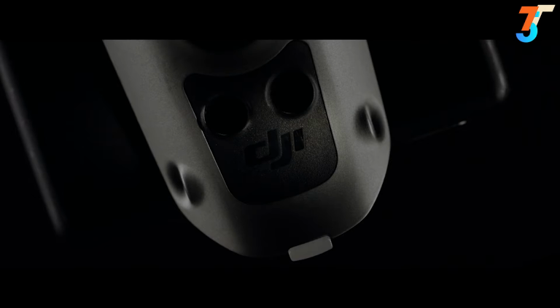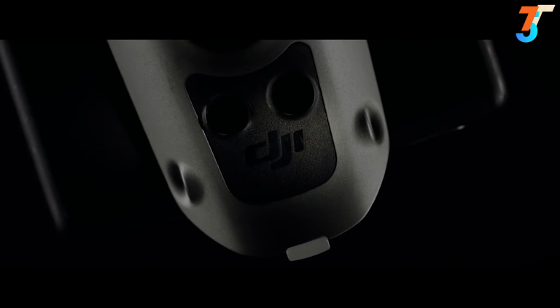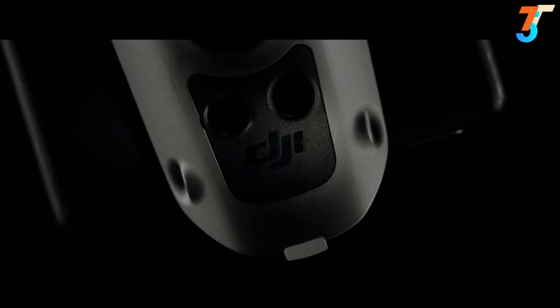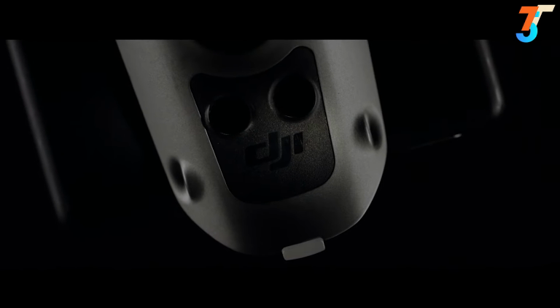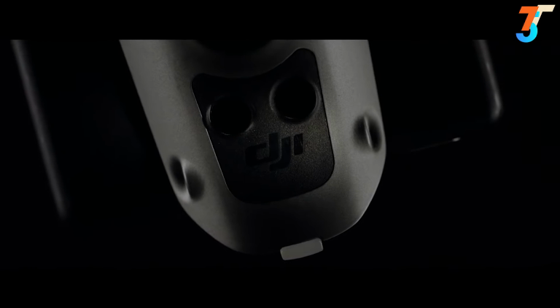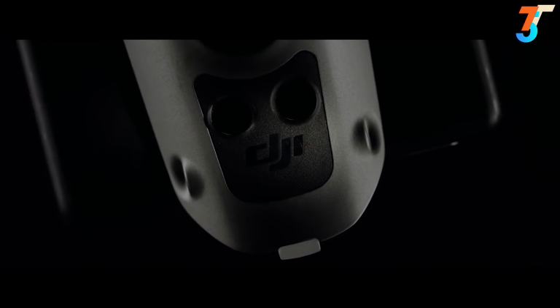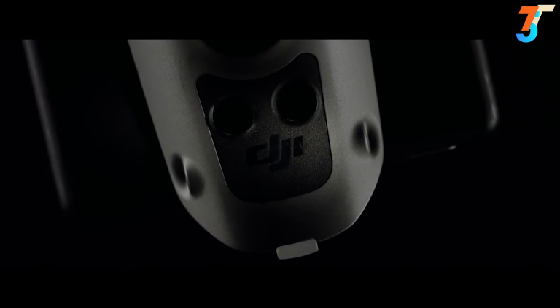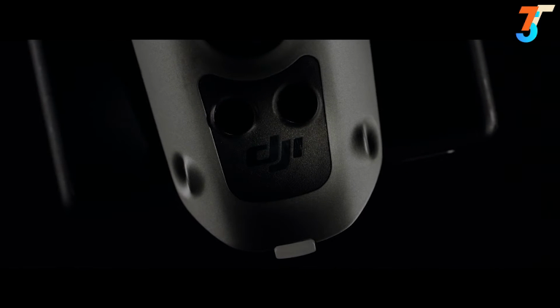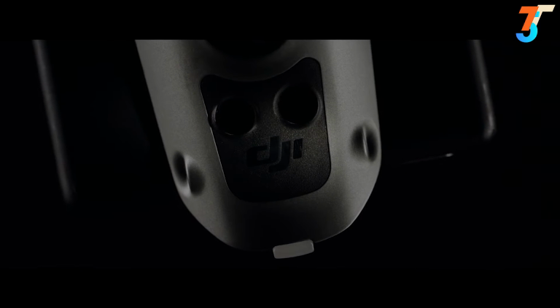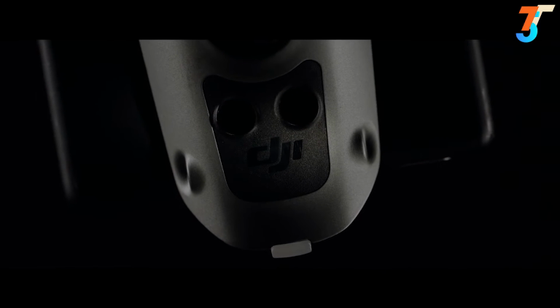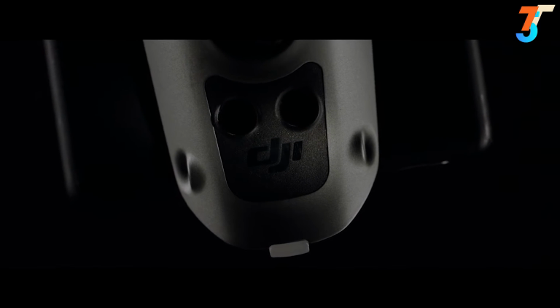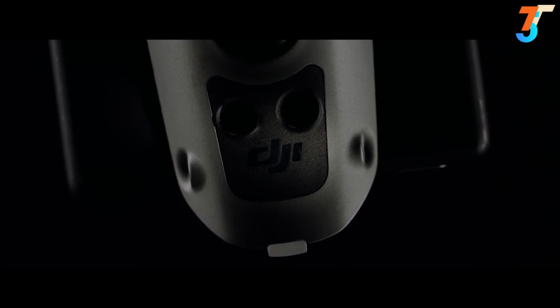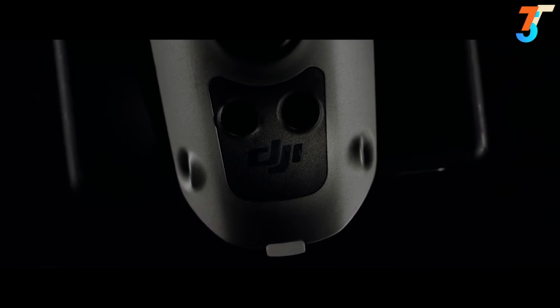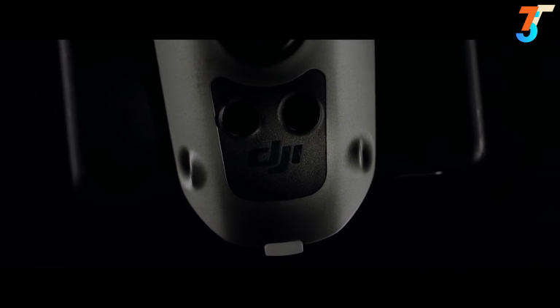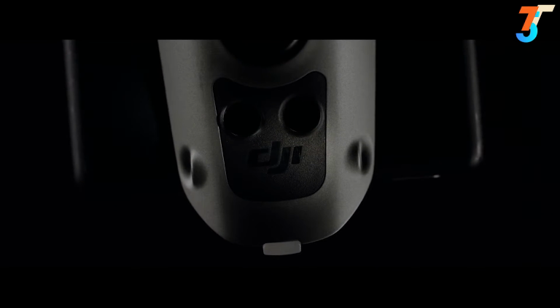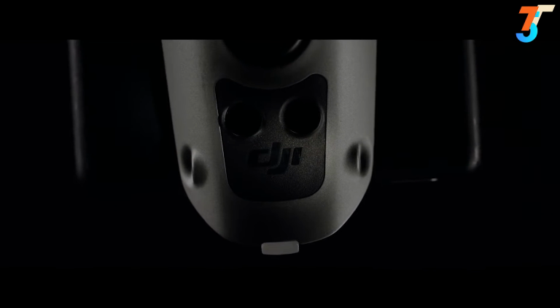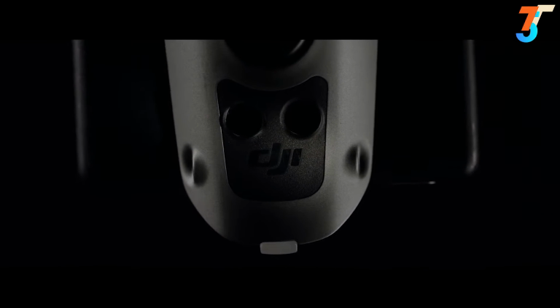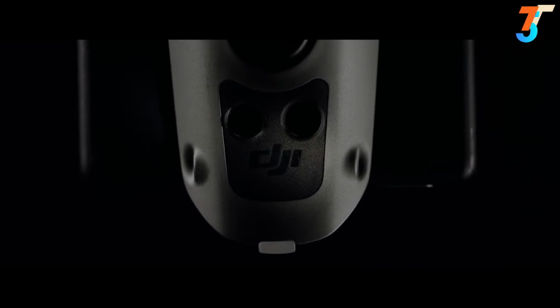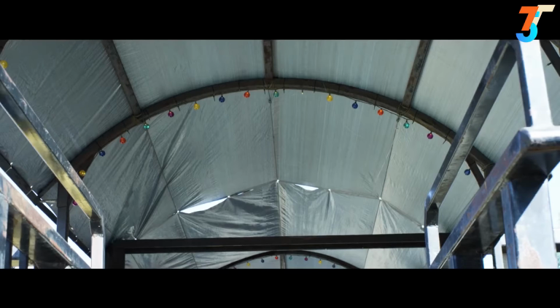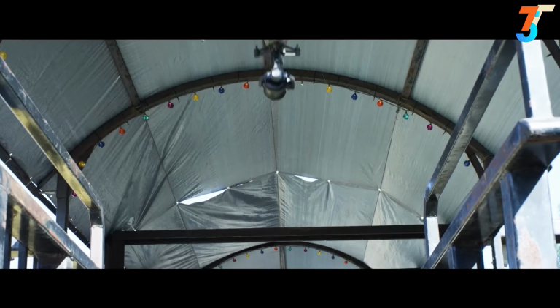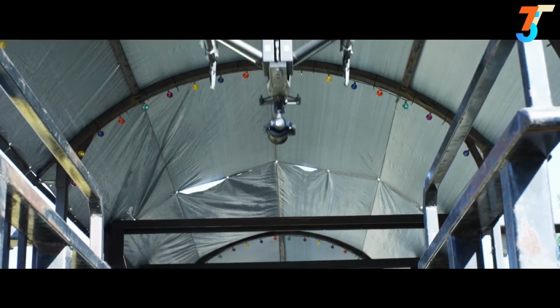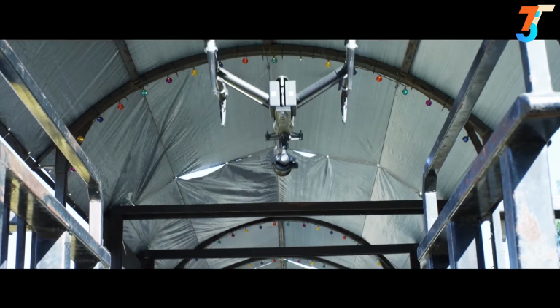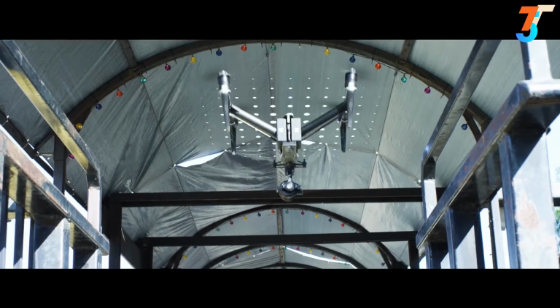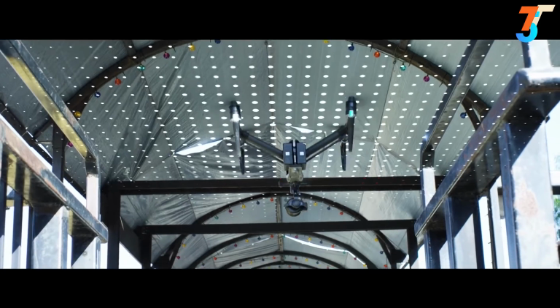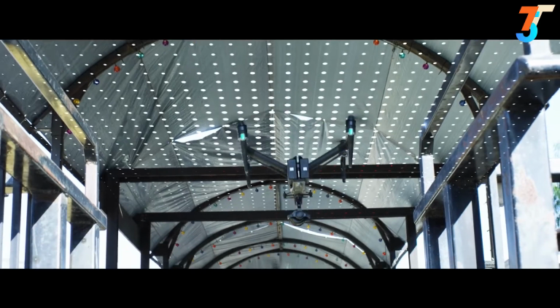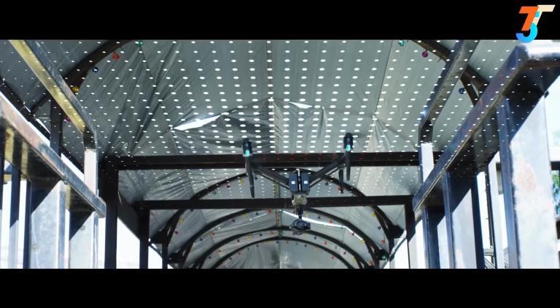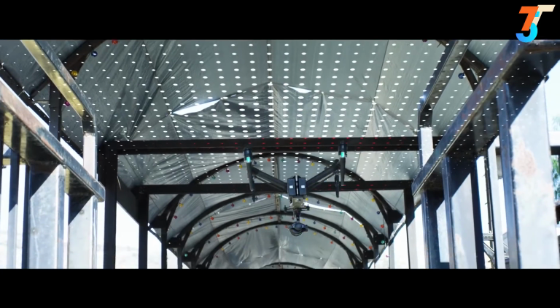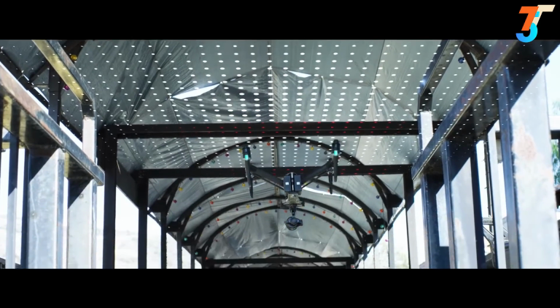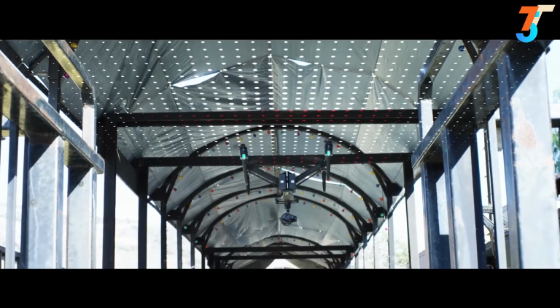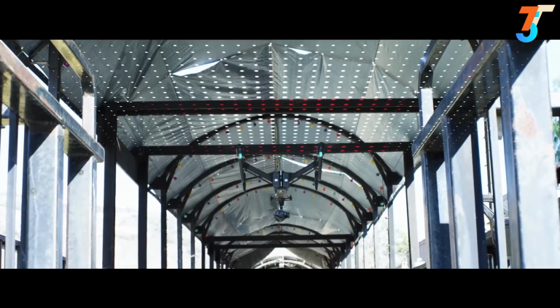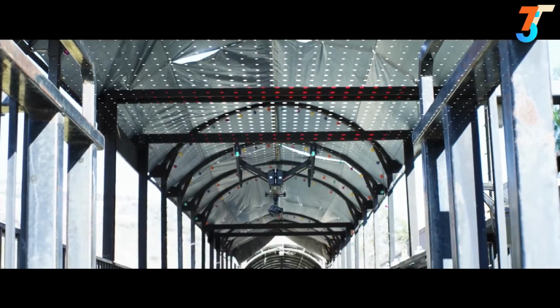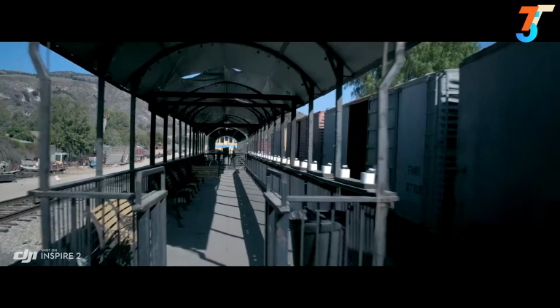It also adds an infrared sensing system placed on top of the Inspire, extending obstacle avoidance to obstructions overhead.